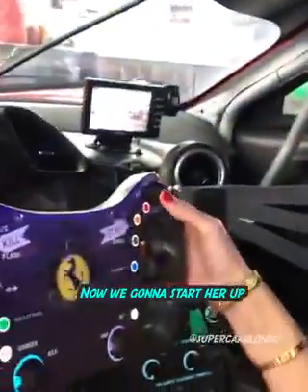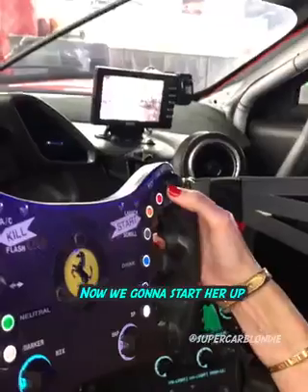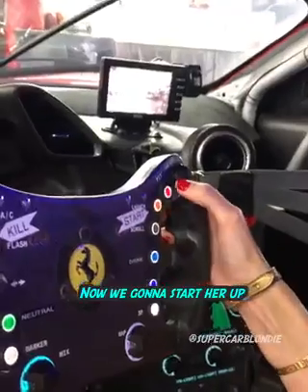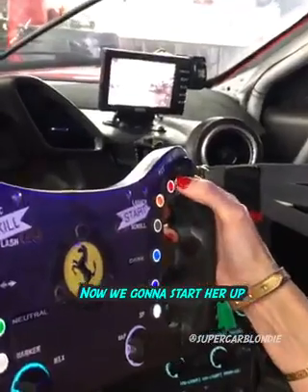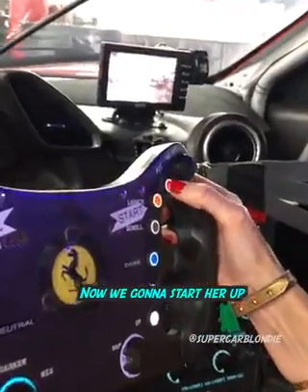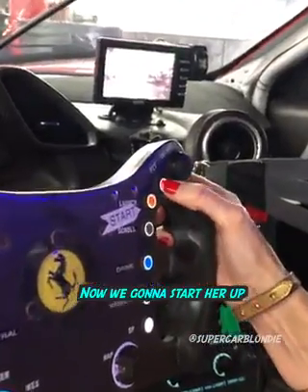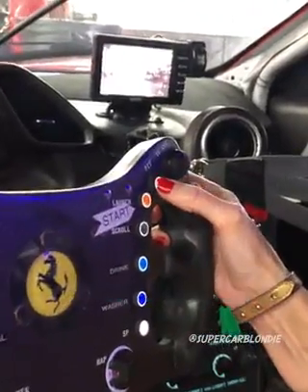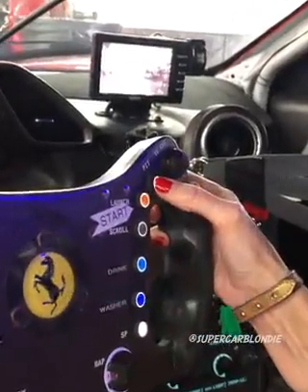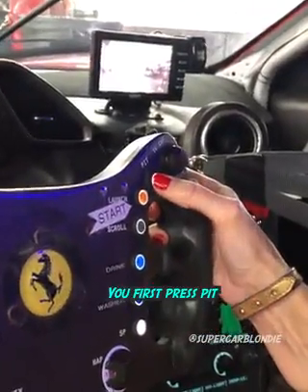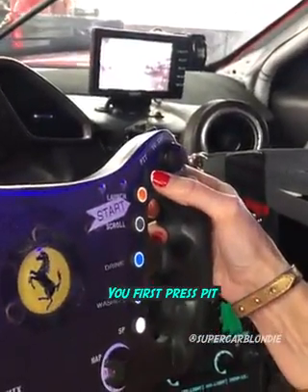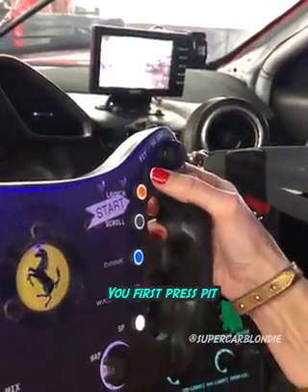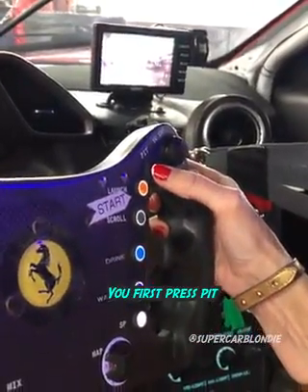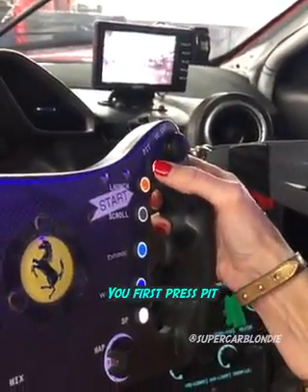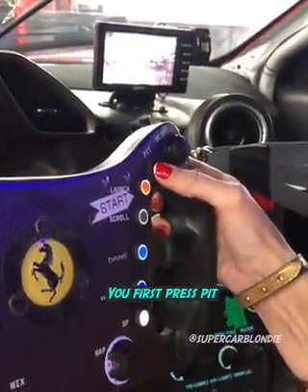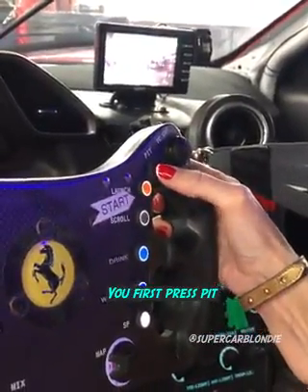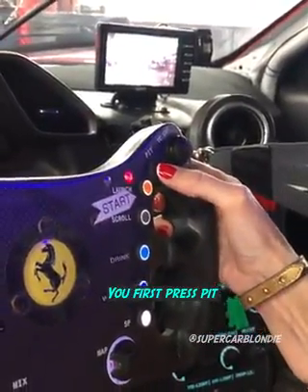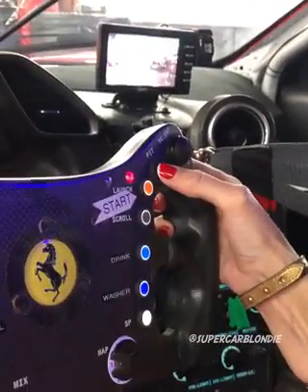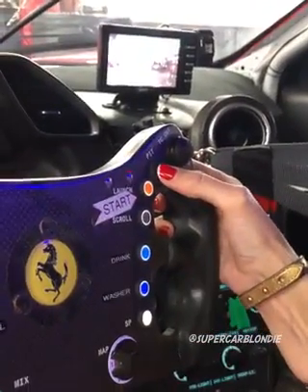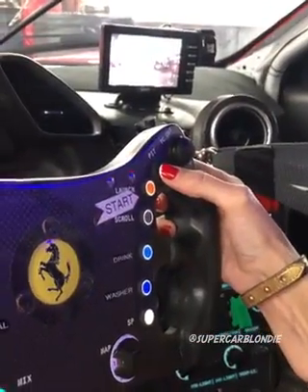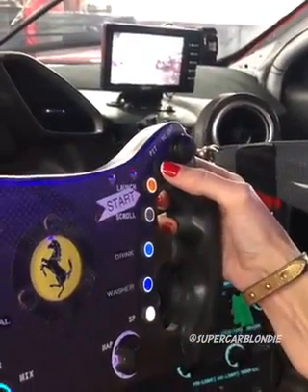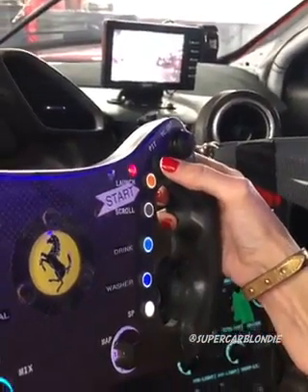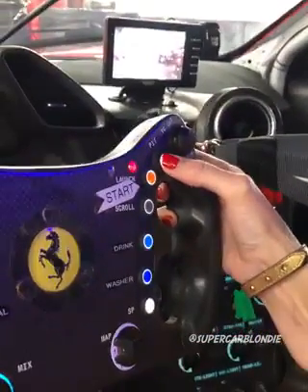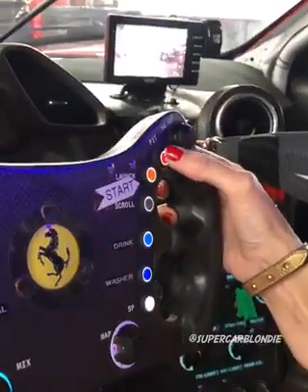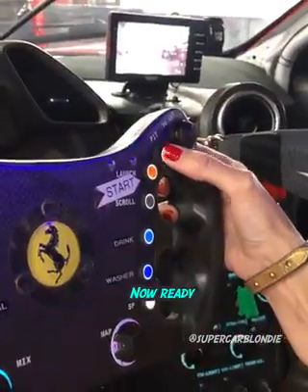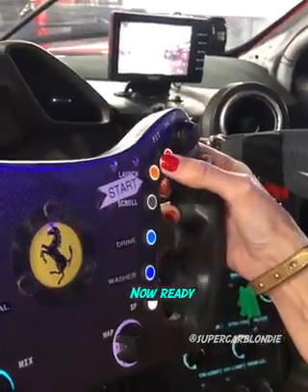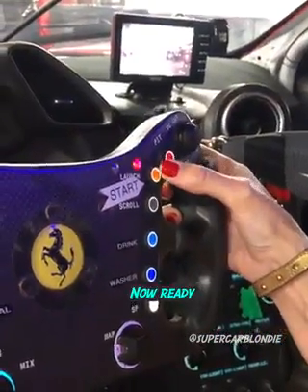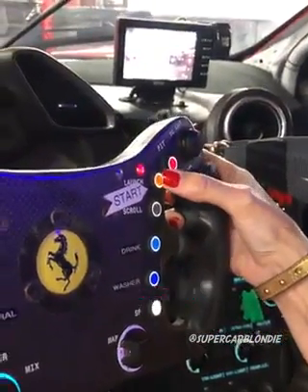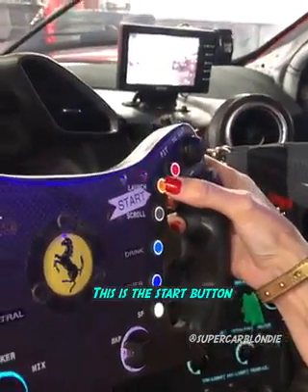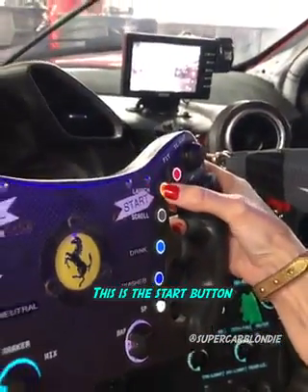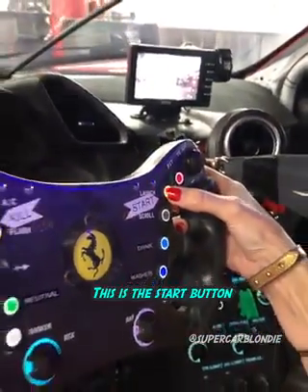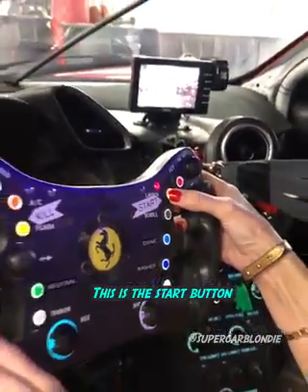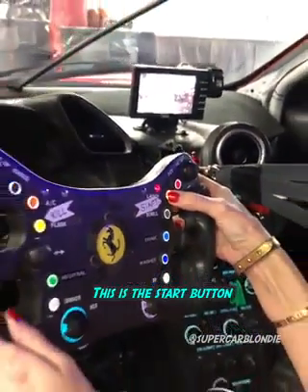Now we're going to start her up. You first press the pit button. This is the start button.